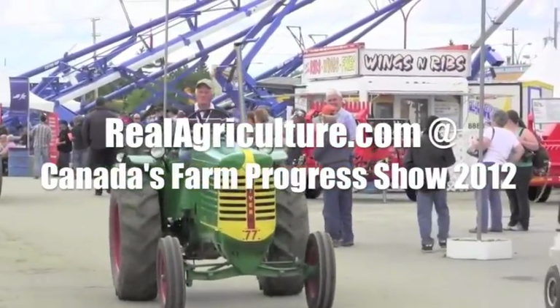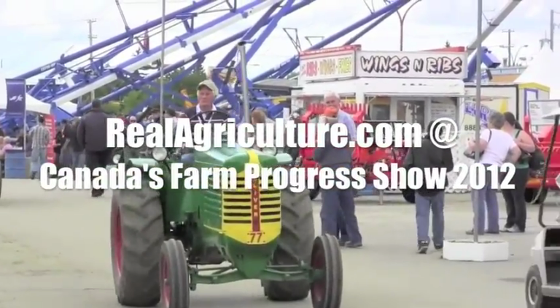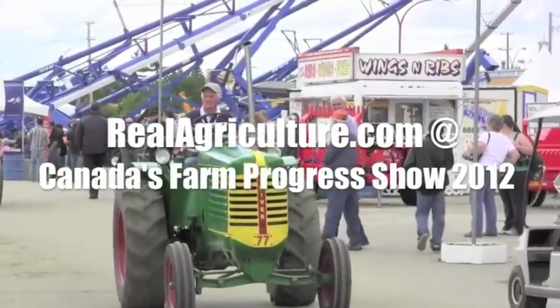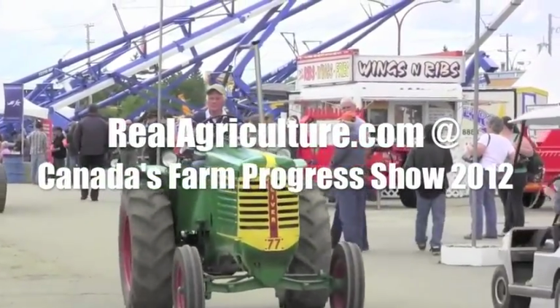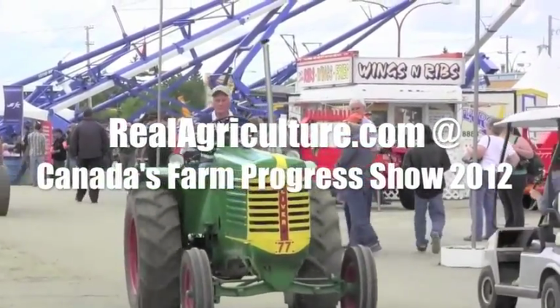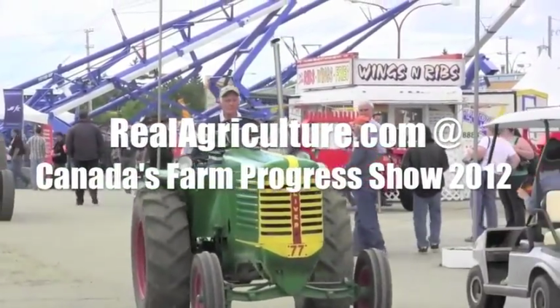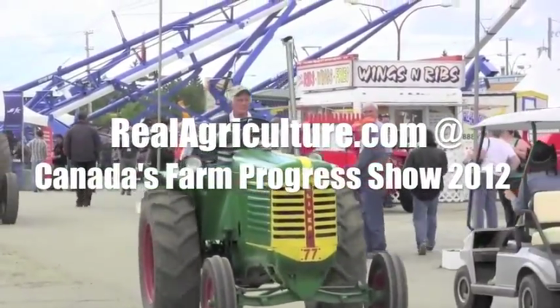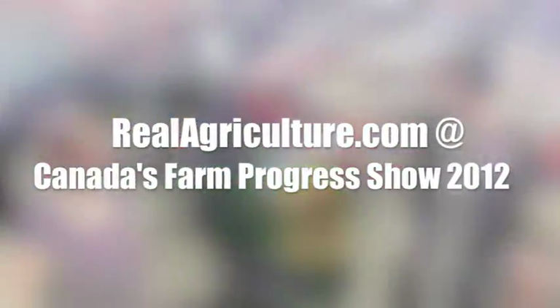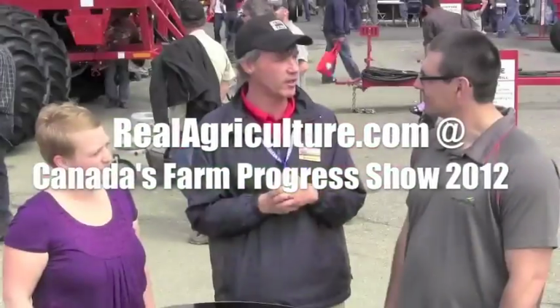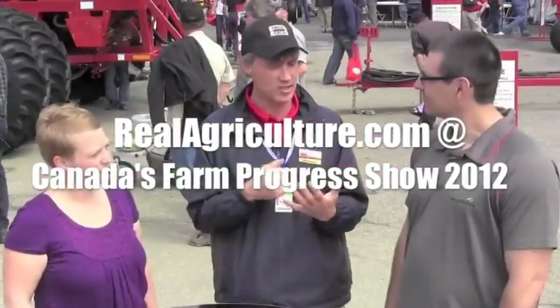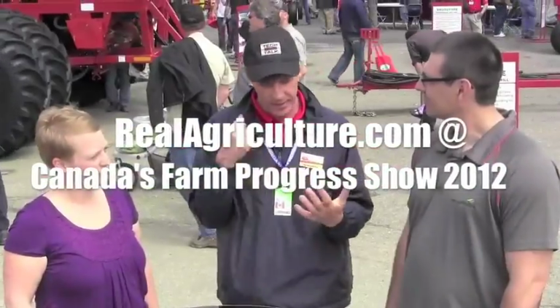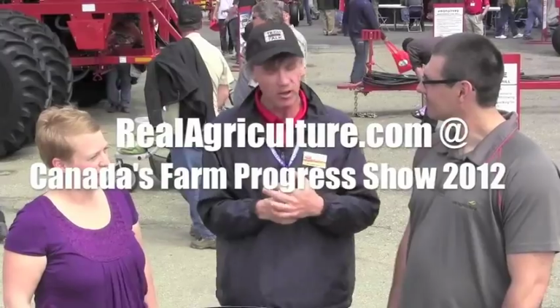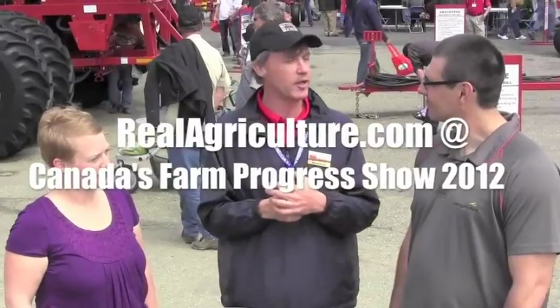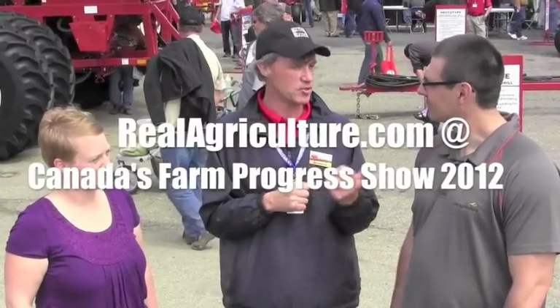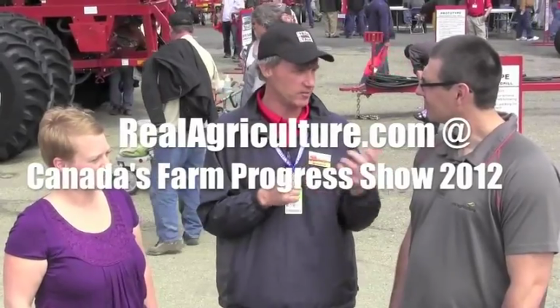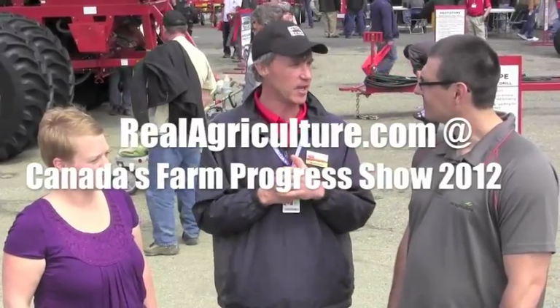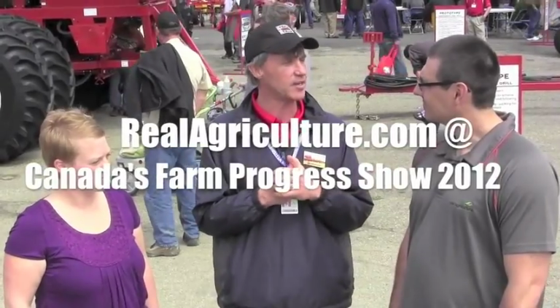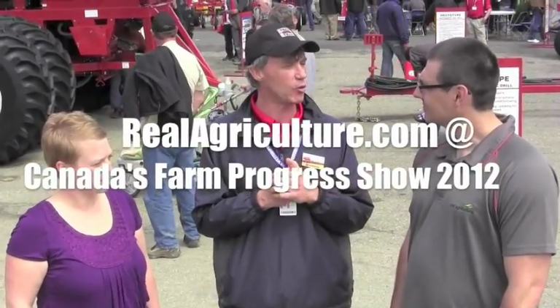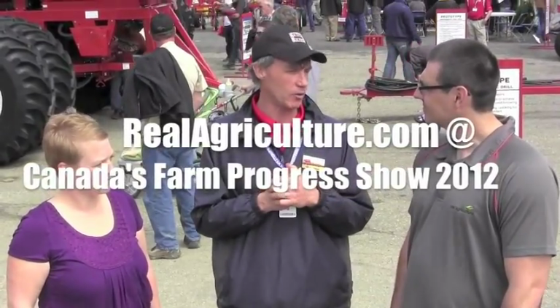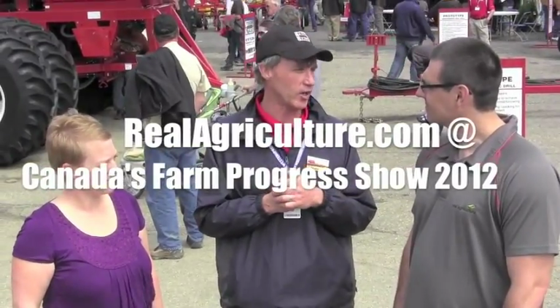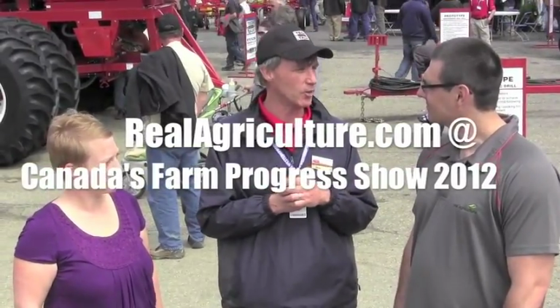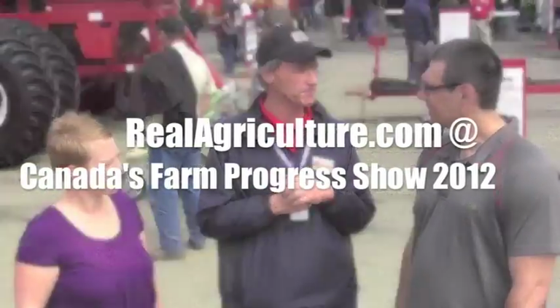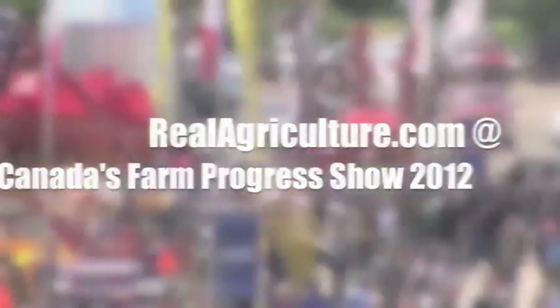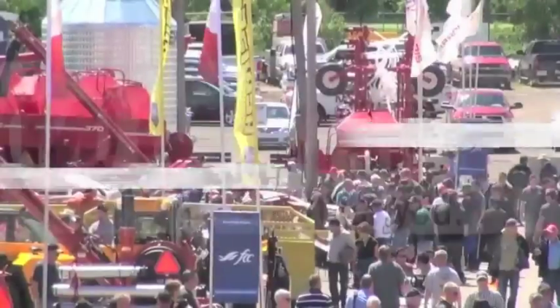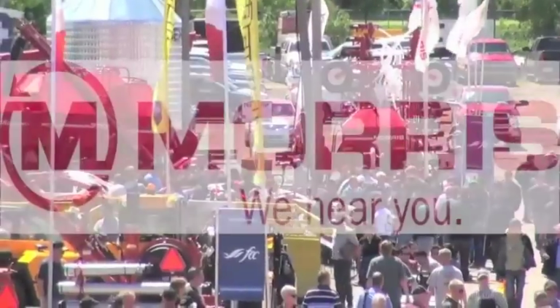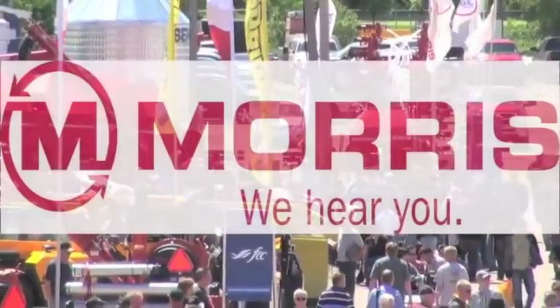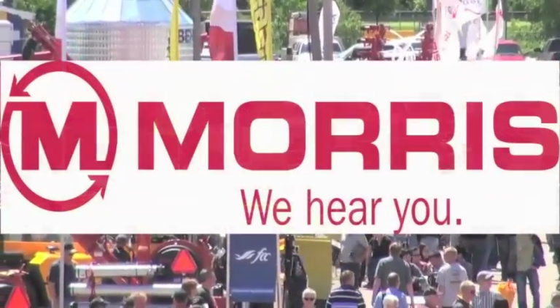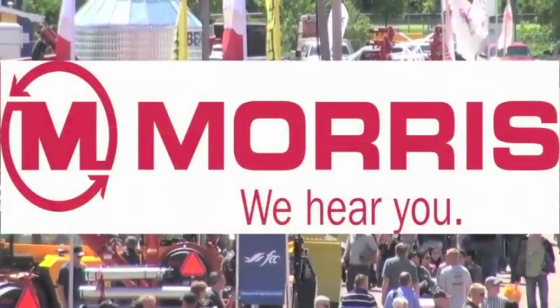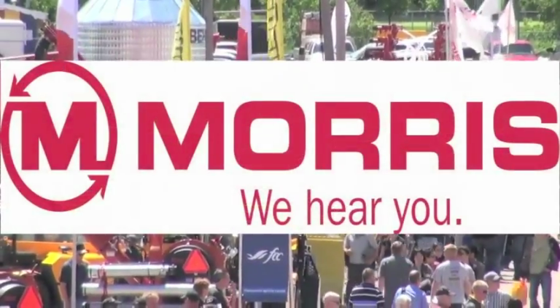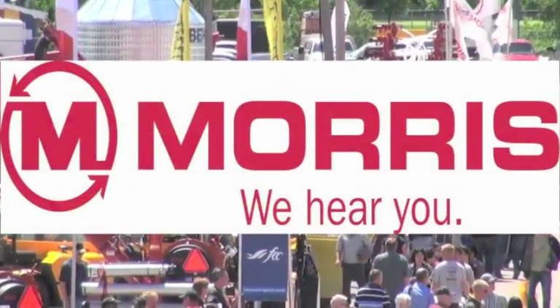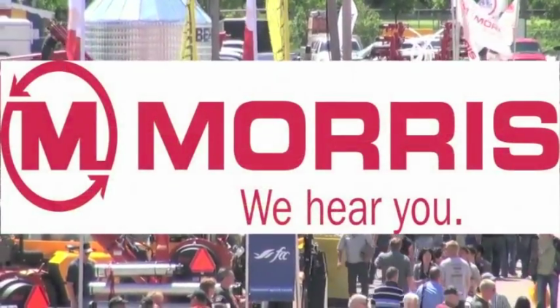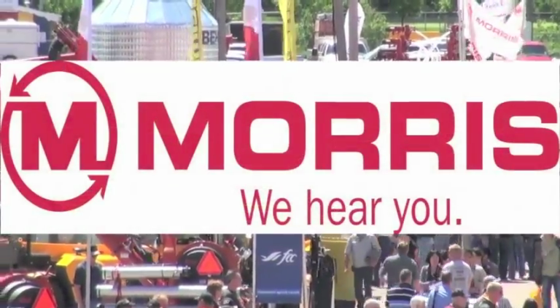RealAirCulture.com's coverage of Canada's Farm Progress Show in Regina, Saskatchewan is brought to you by Morris. We hear you.